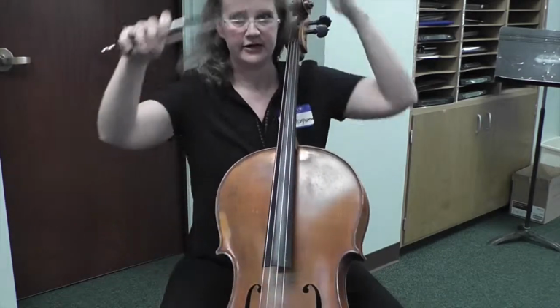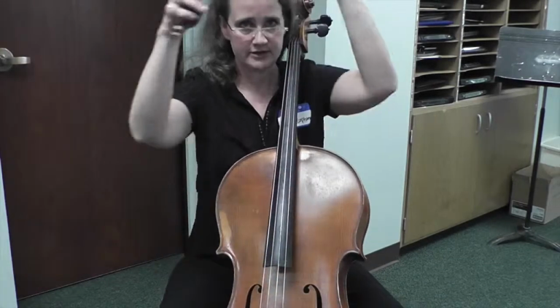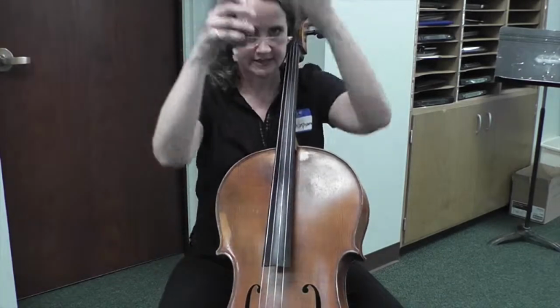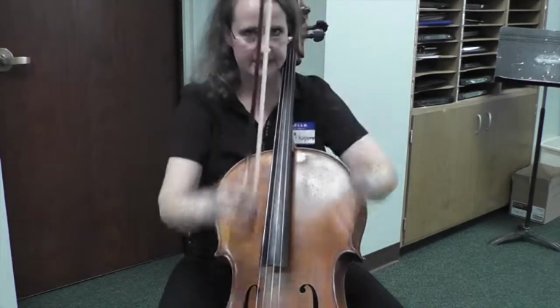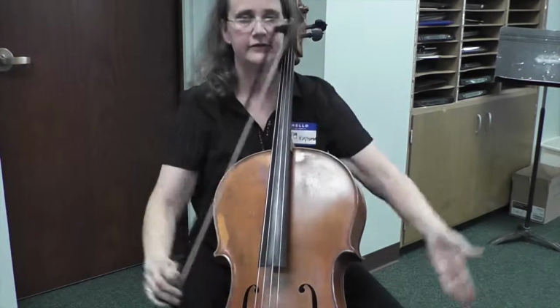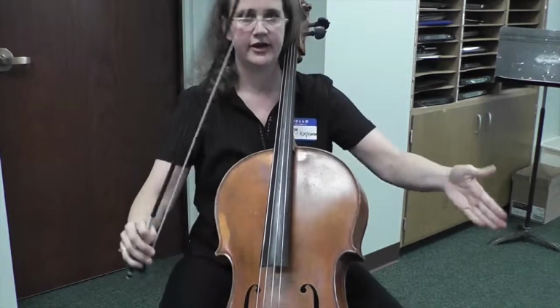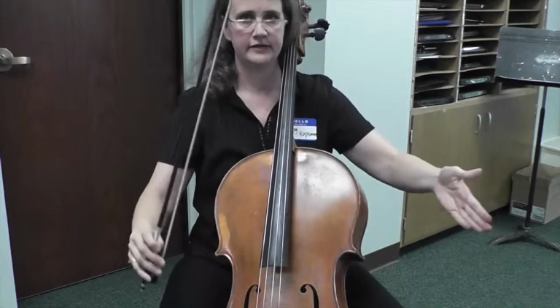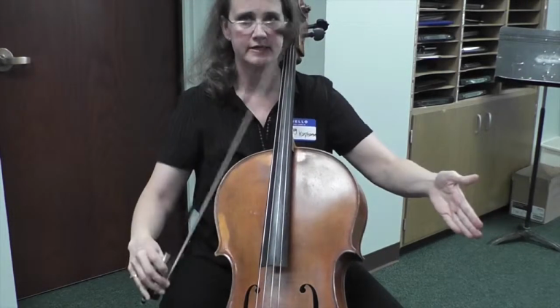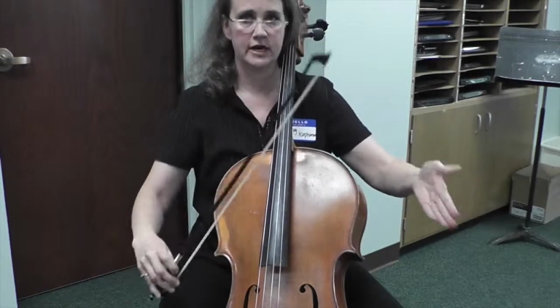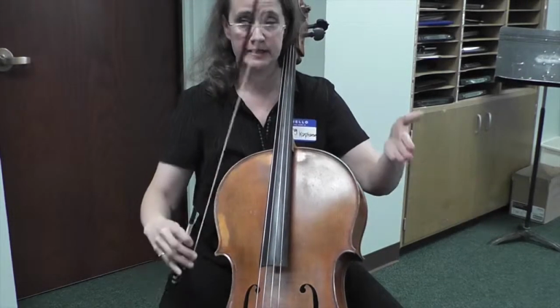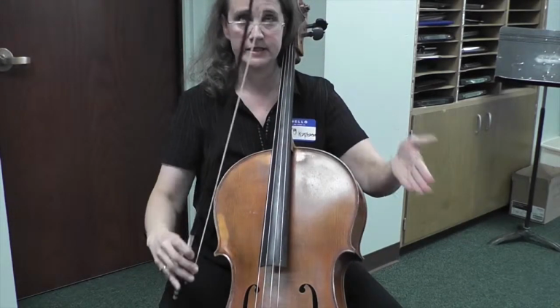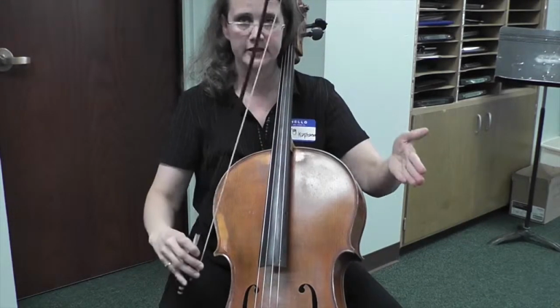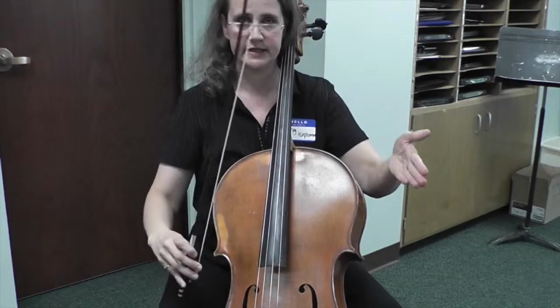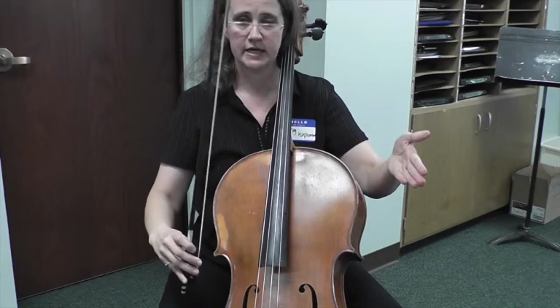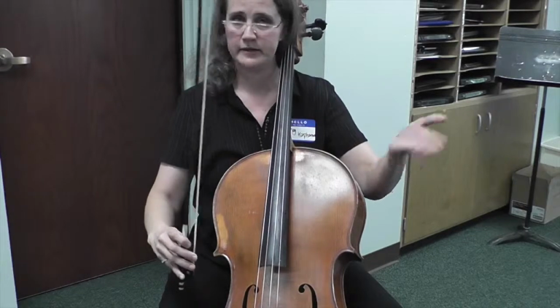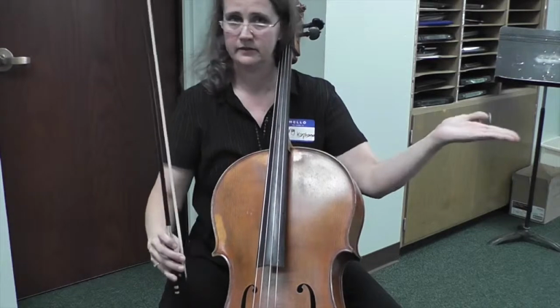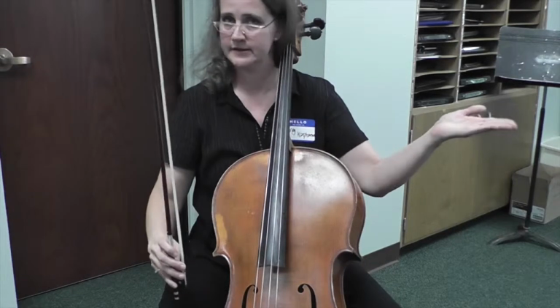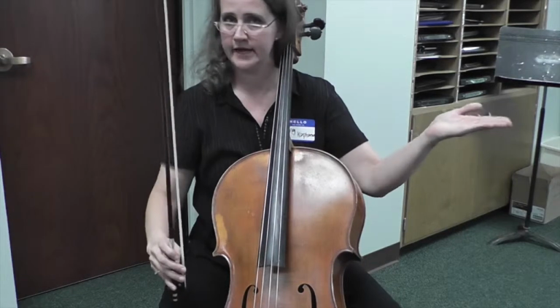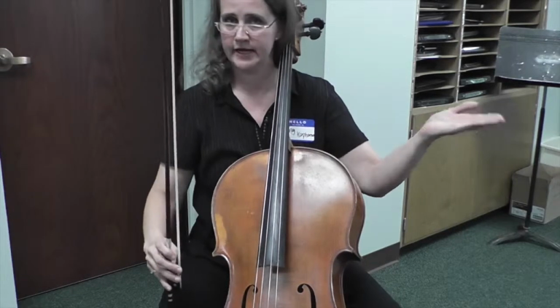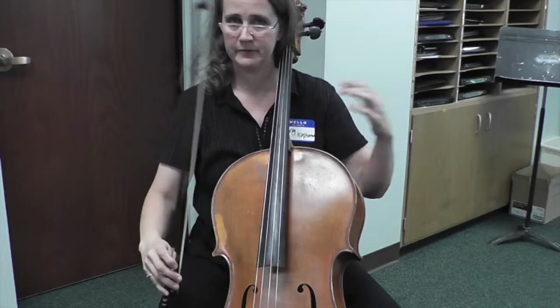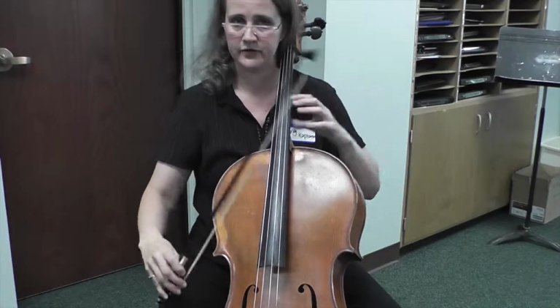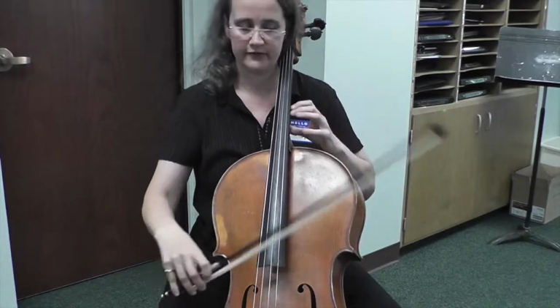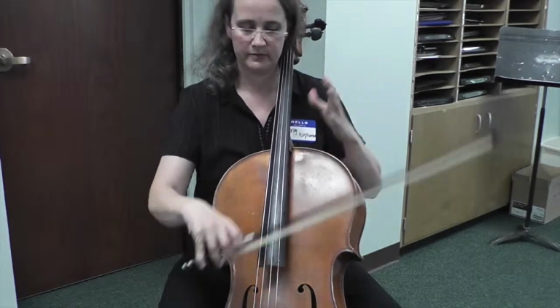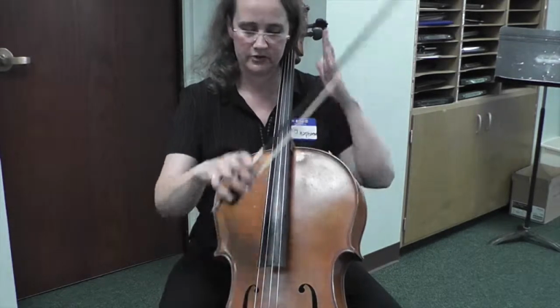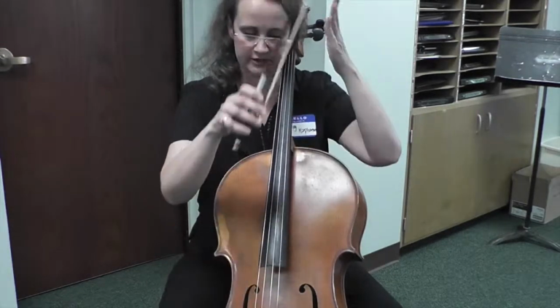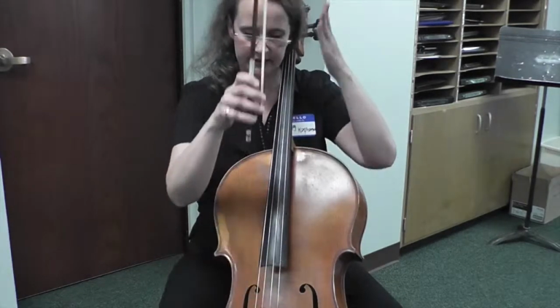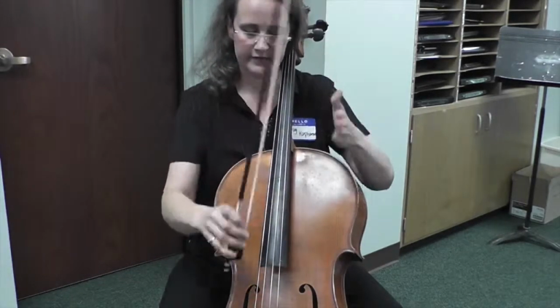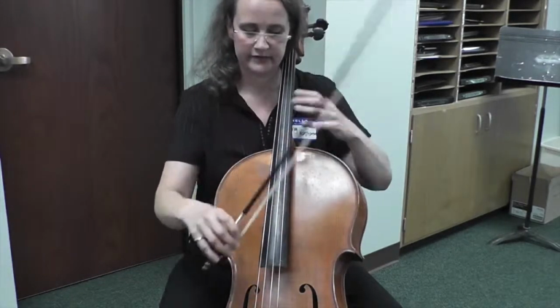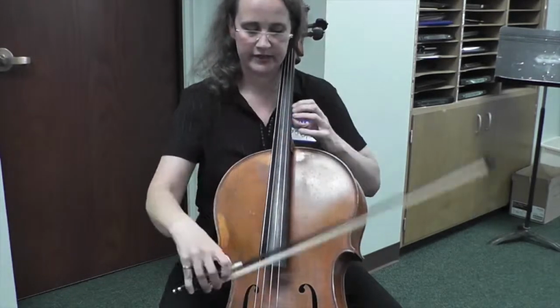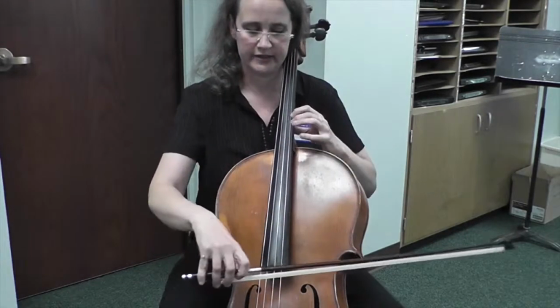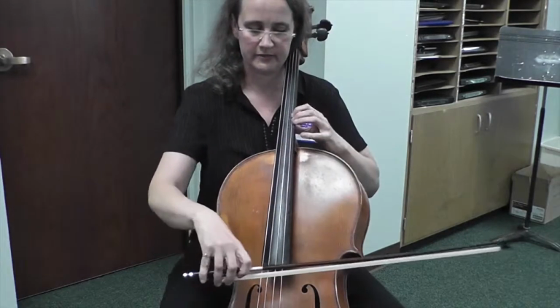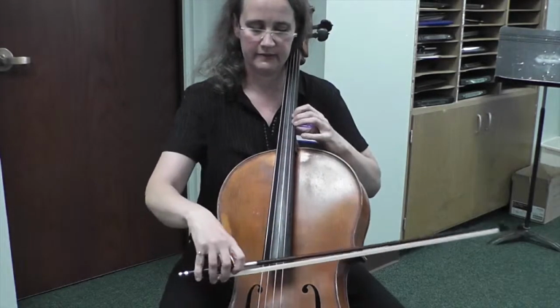There's the C finally on a downbeat — something on a downbeat. Not gonna happen very often: a bow change and everything on a downbeat.